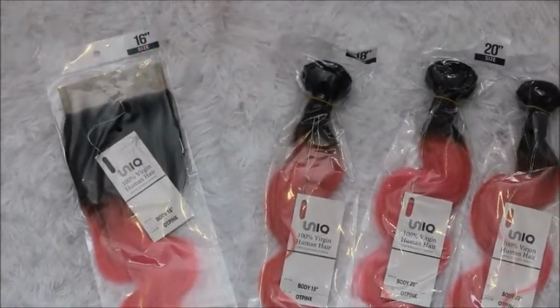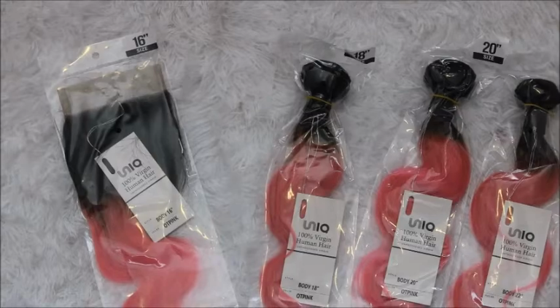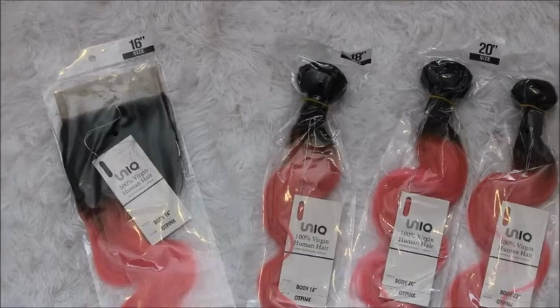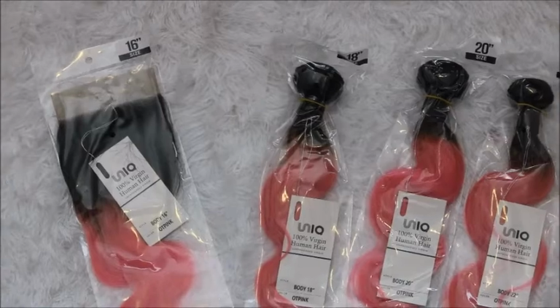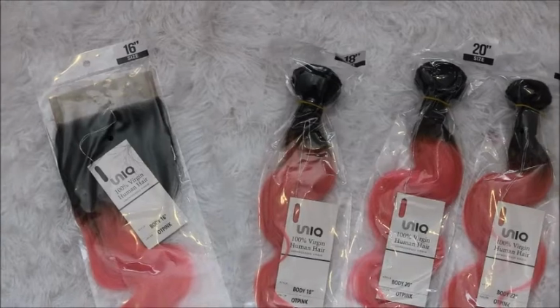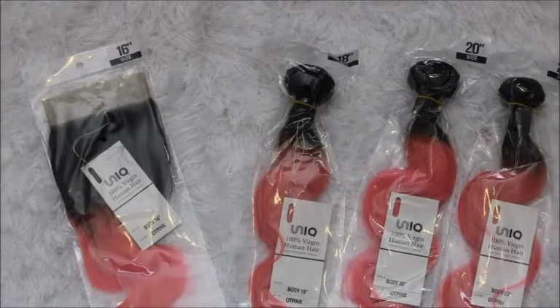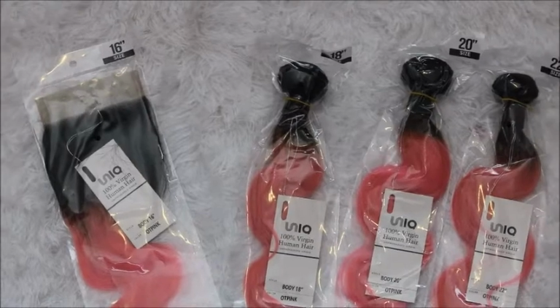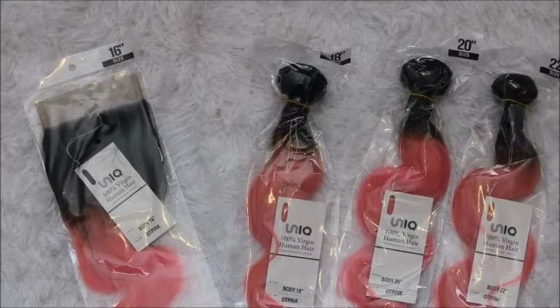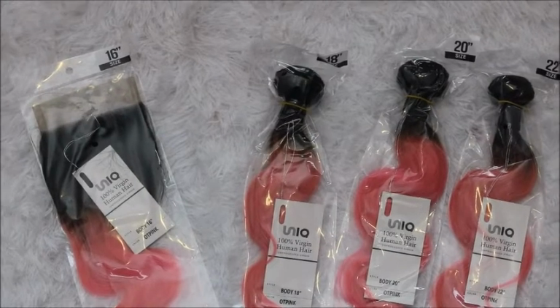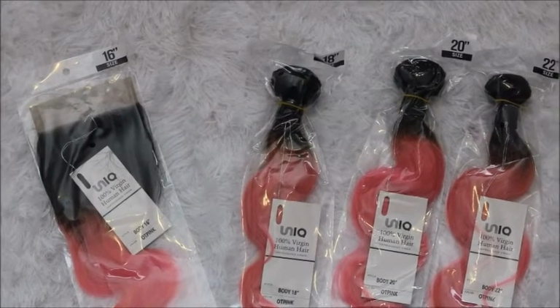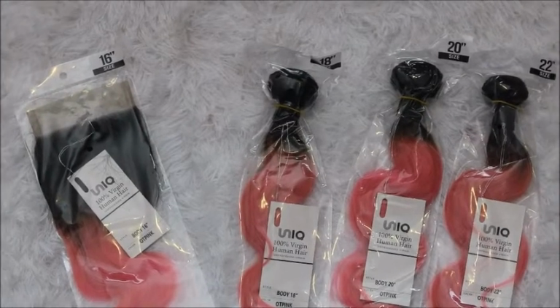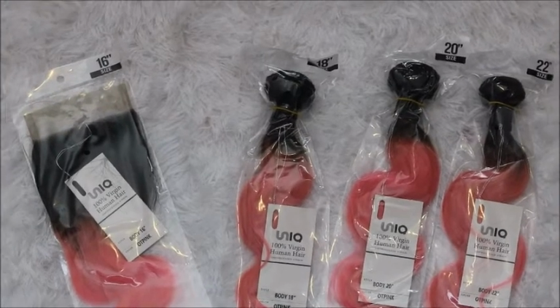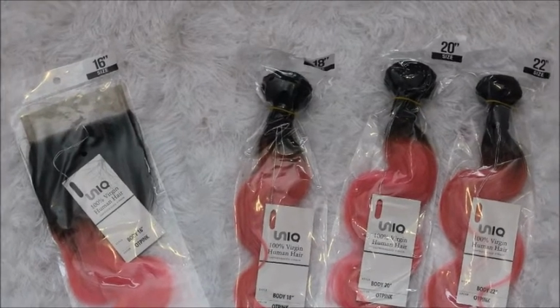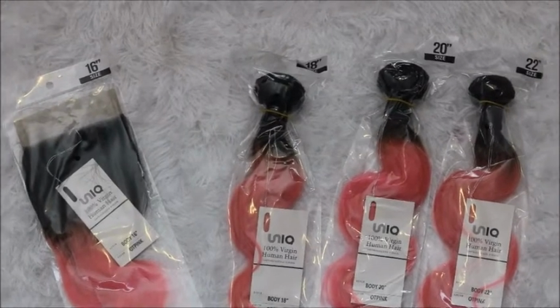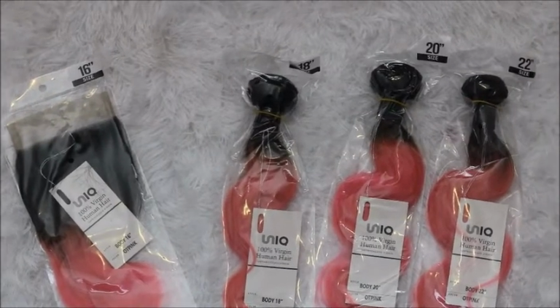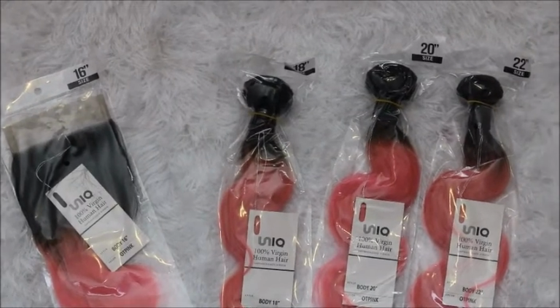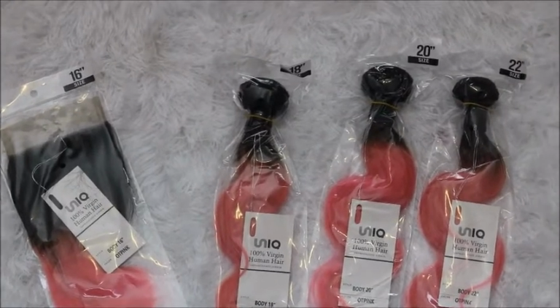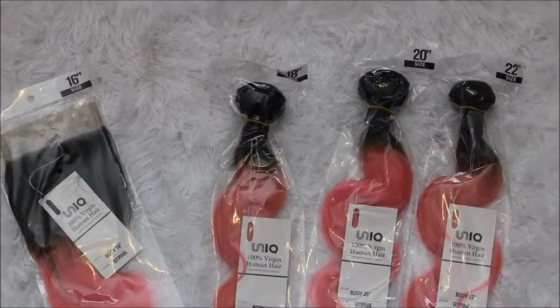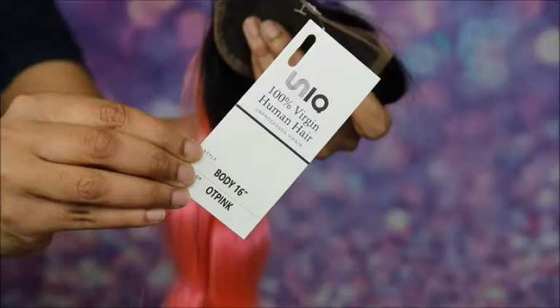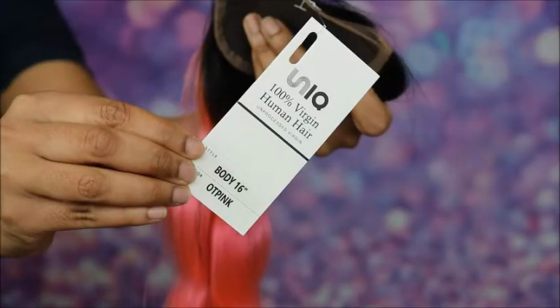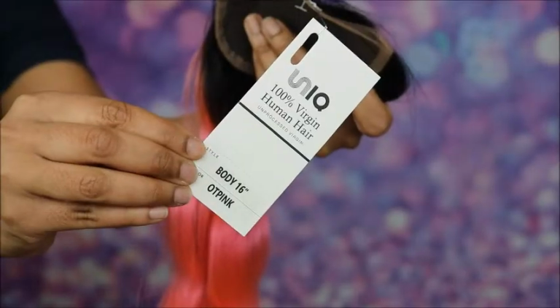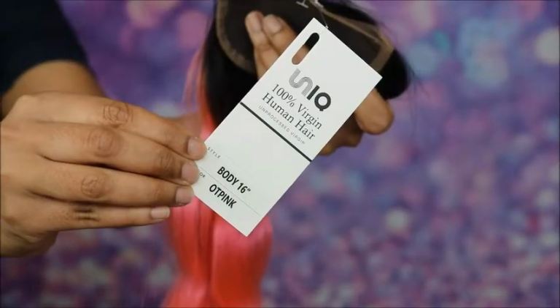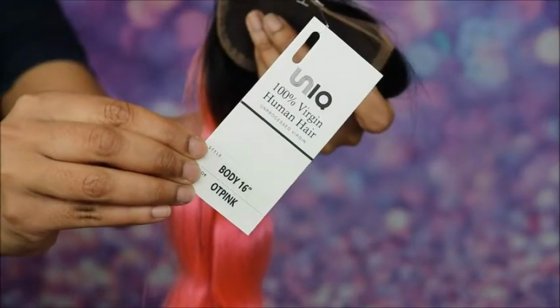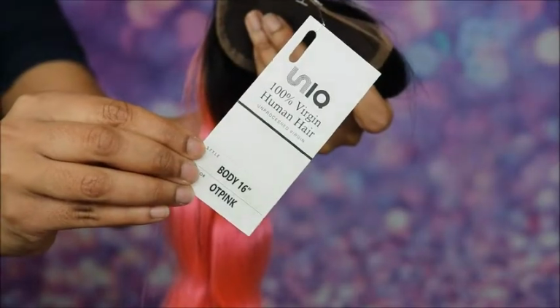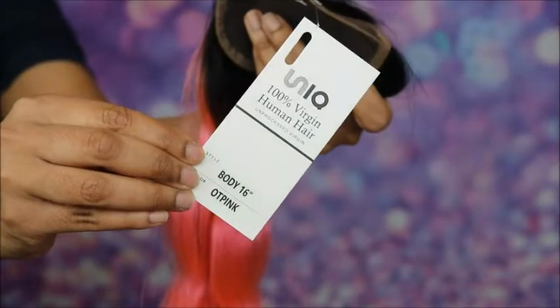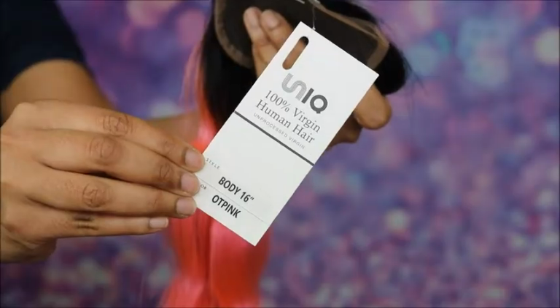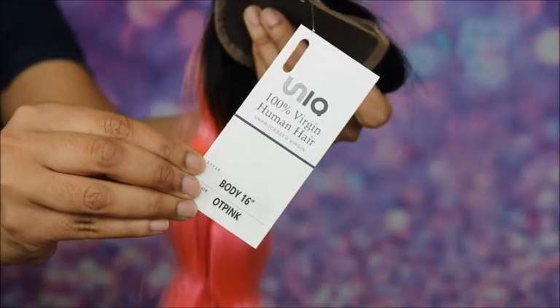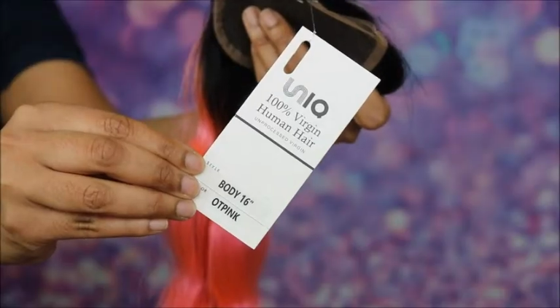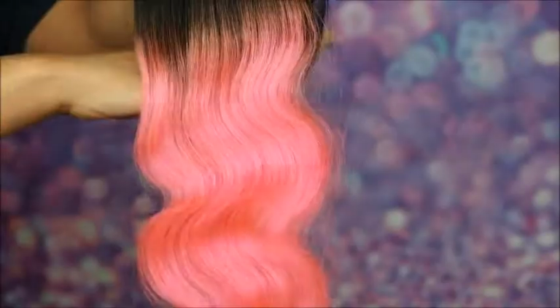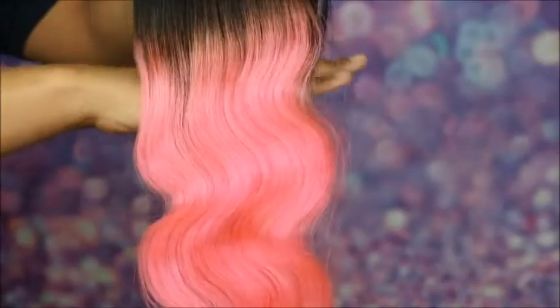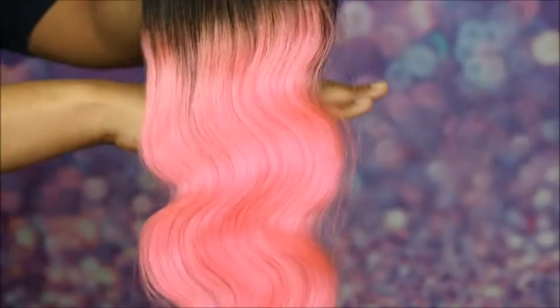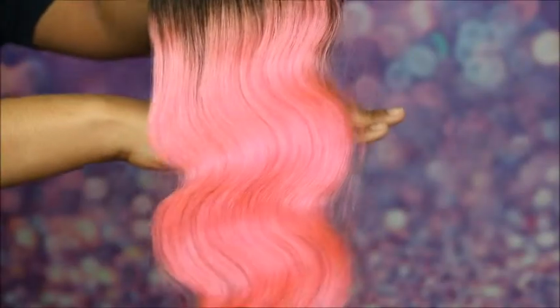They have all types of different colors from orange, gray, purple, and blue, and they have lengths from 10 inches all the way to 24.